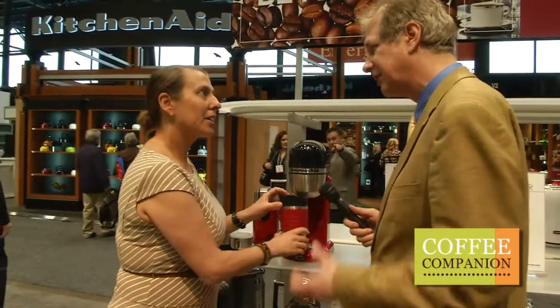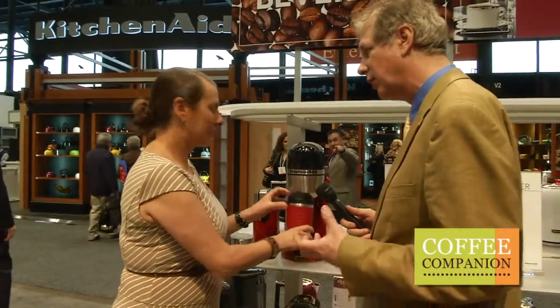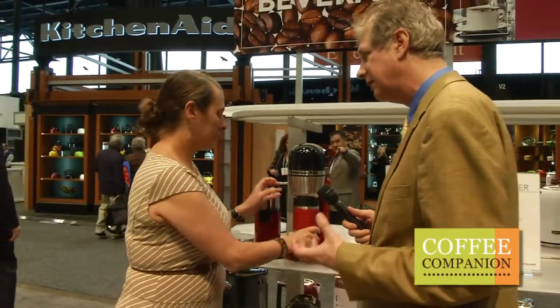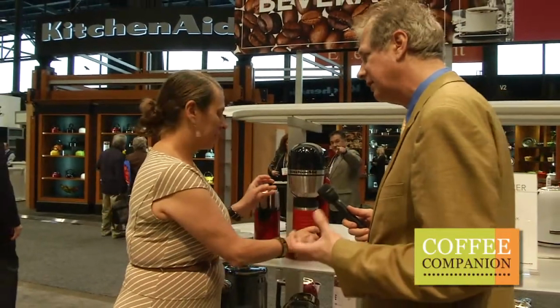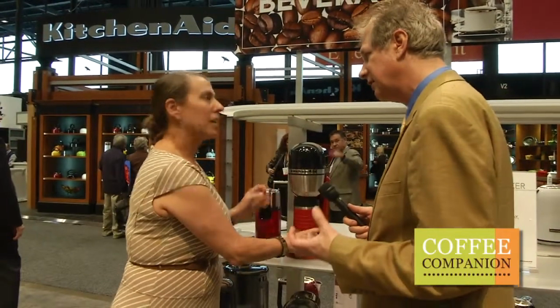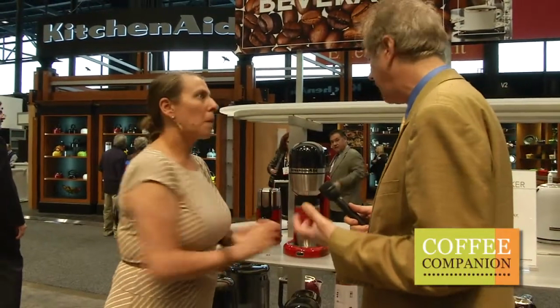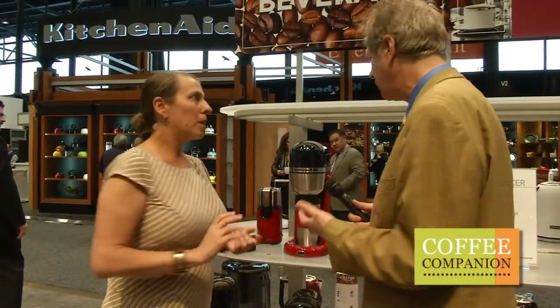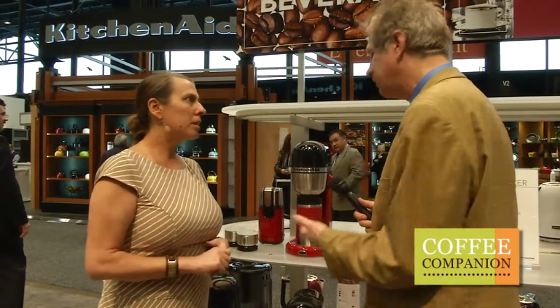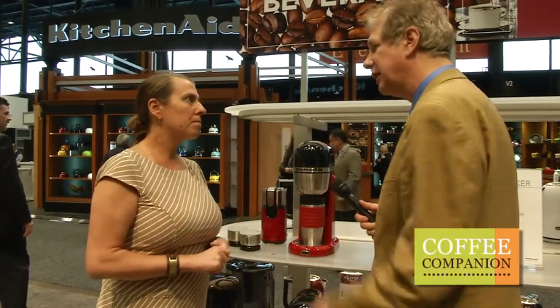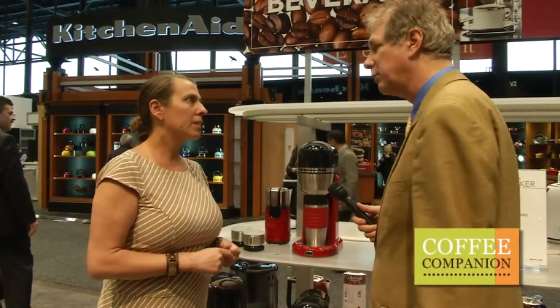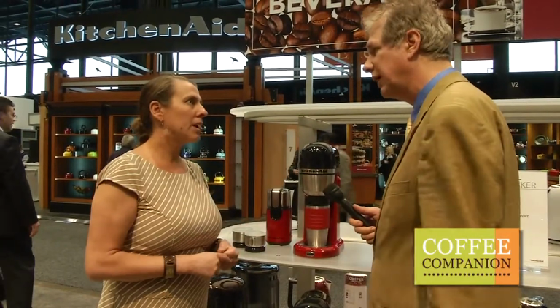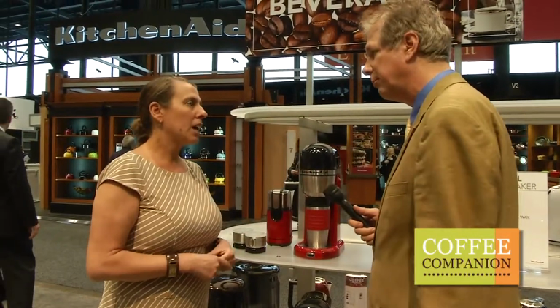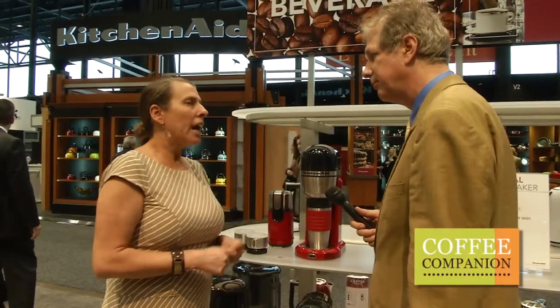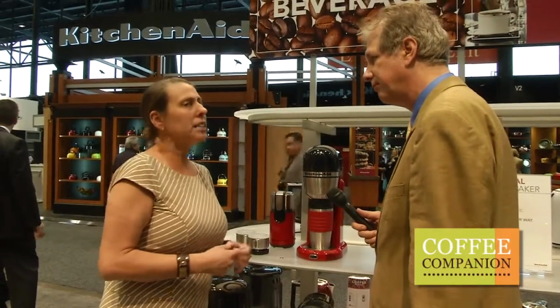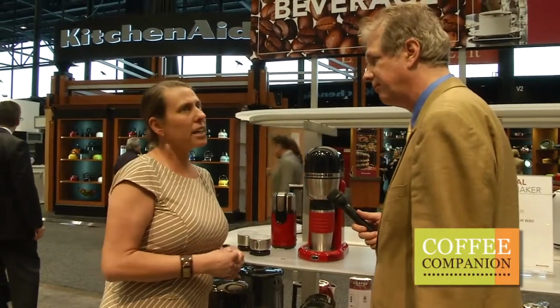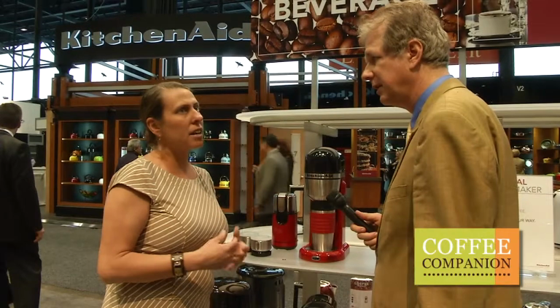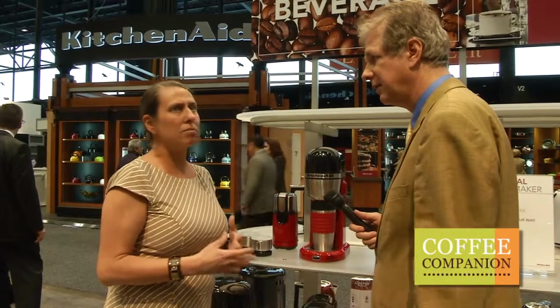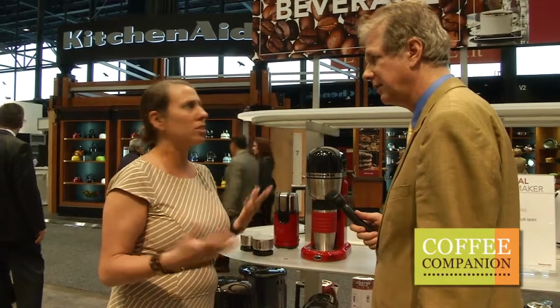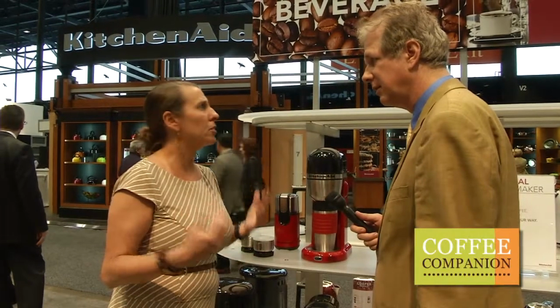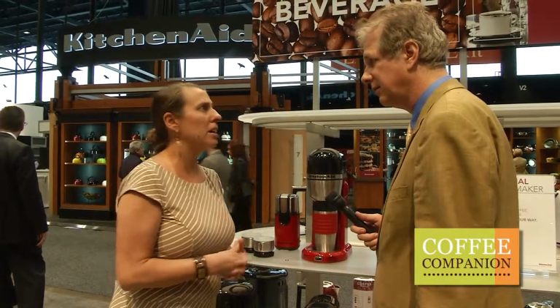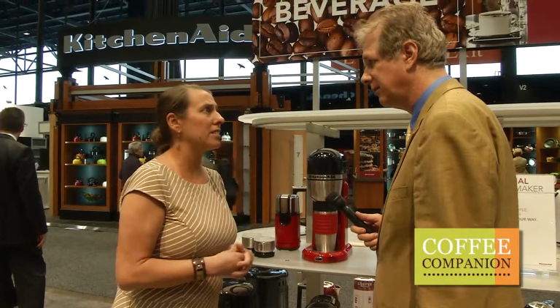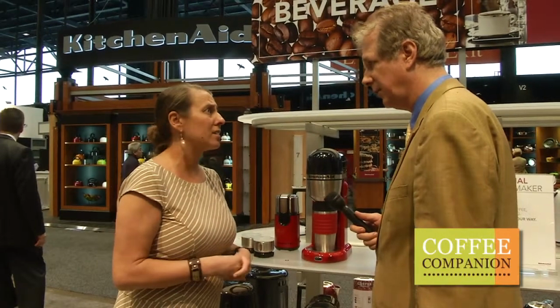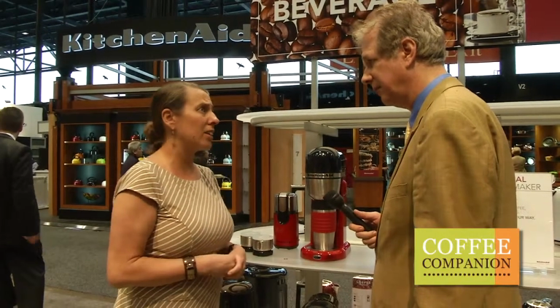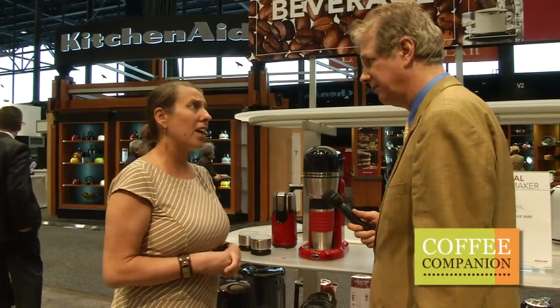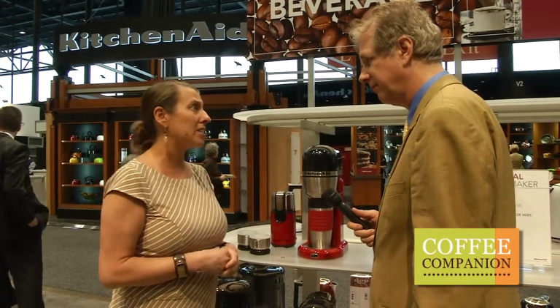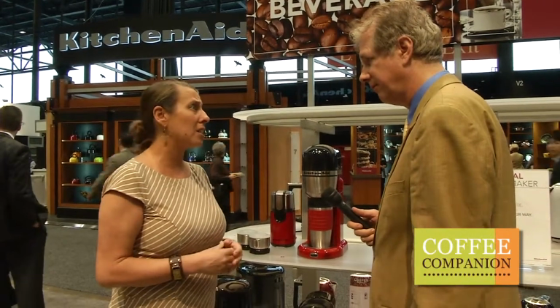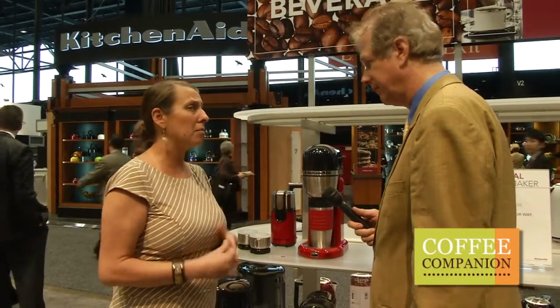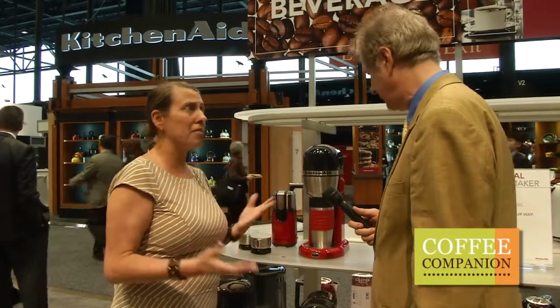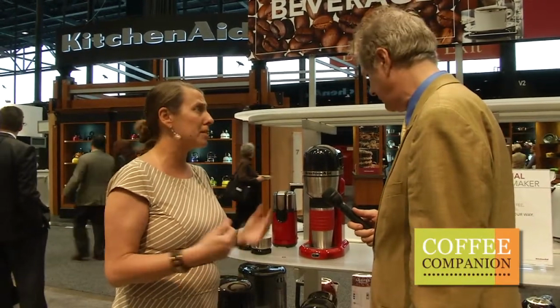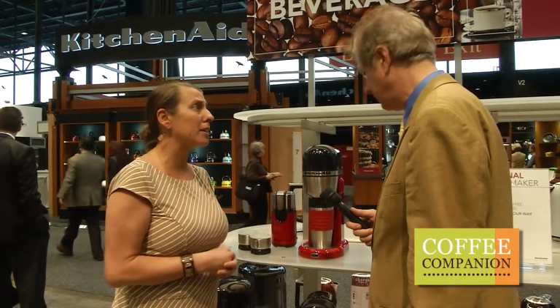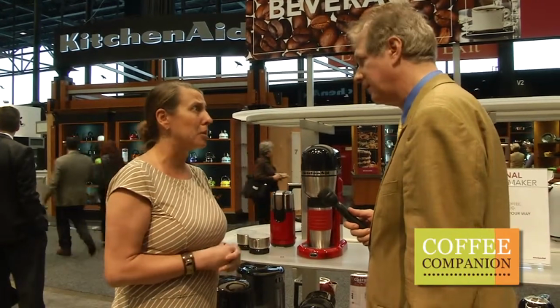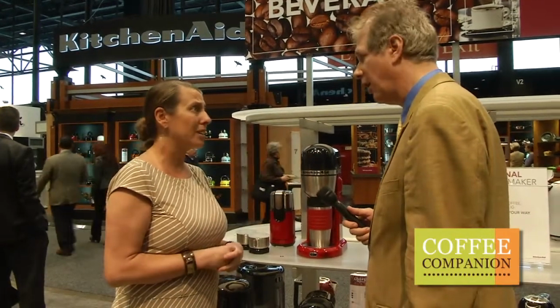How long does it take to brew a coffee? It takes just a few minutes — it's very fast, five minutes maximum.